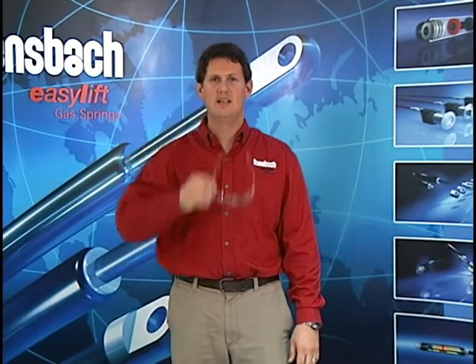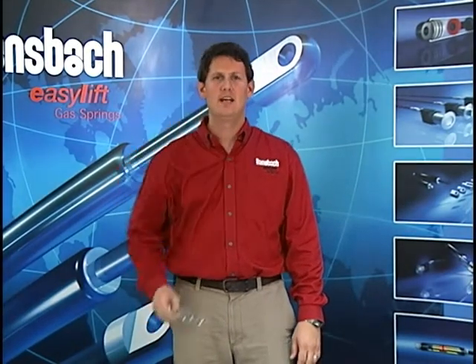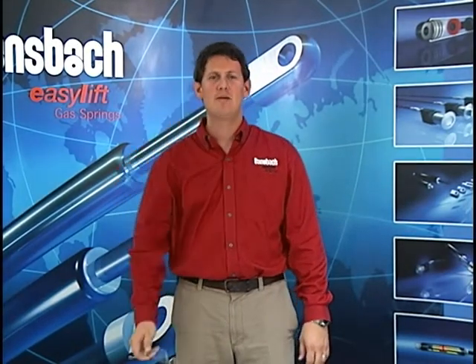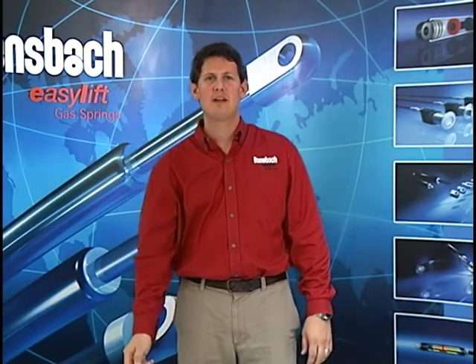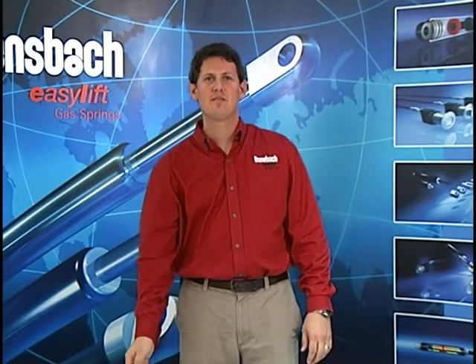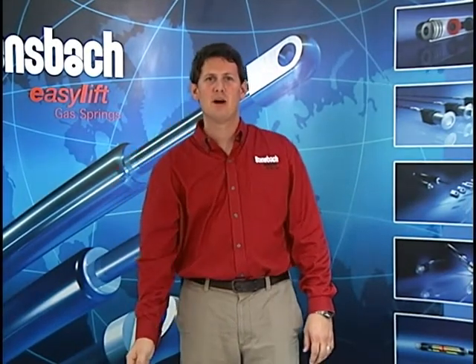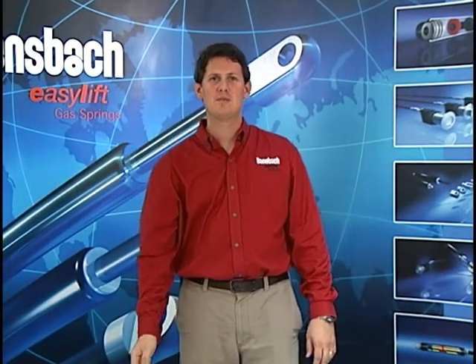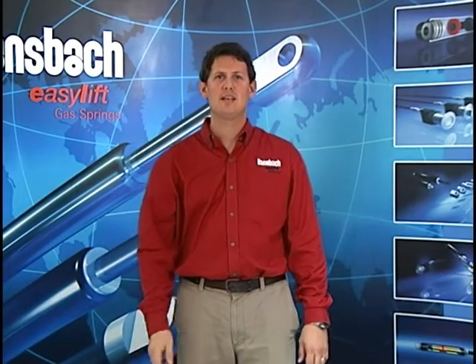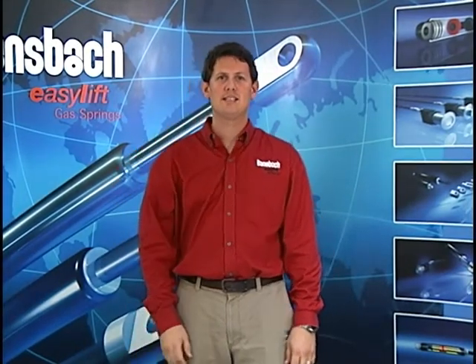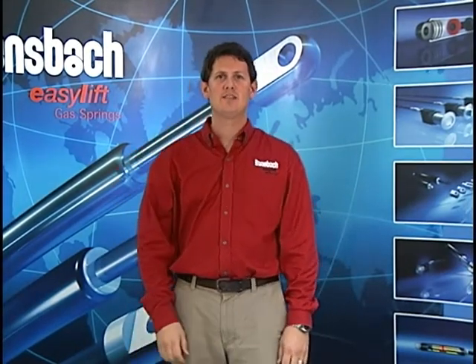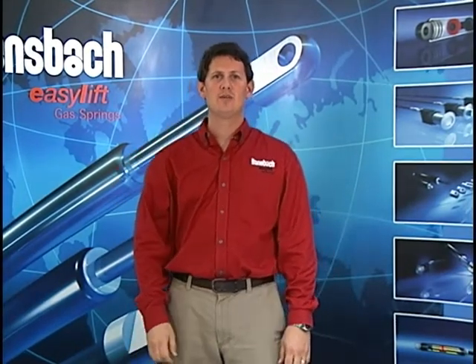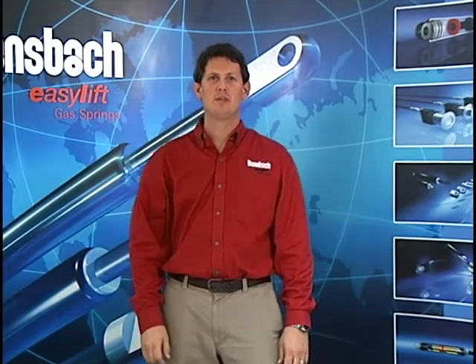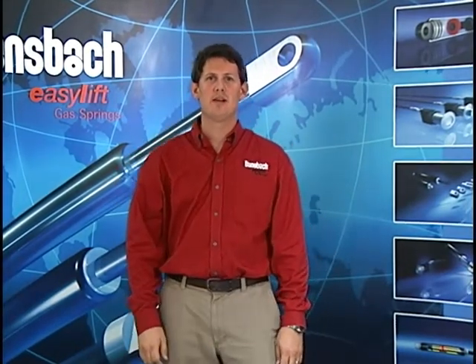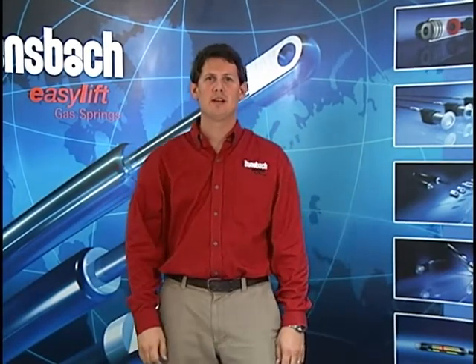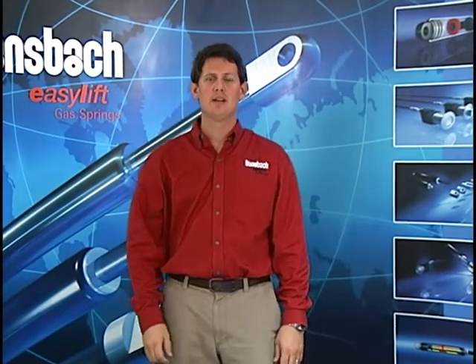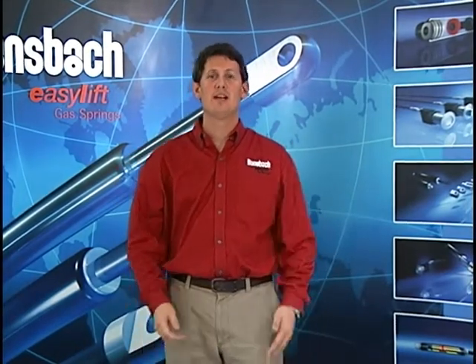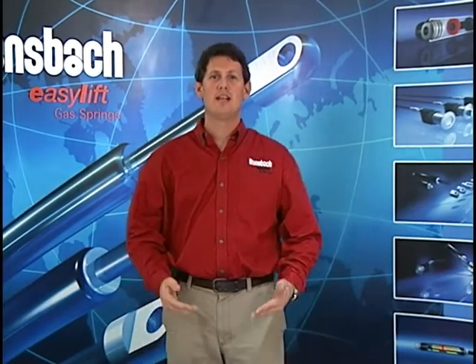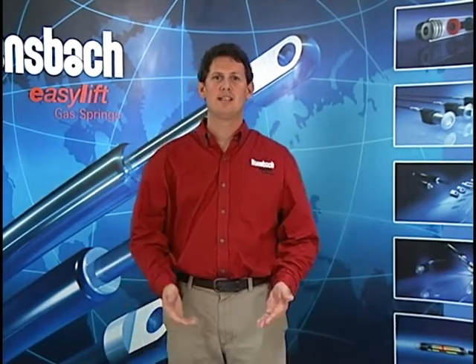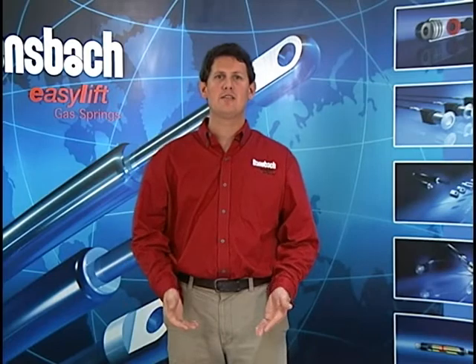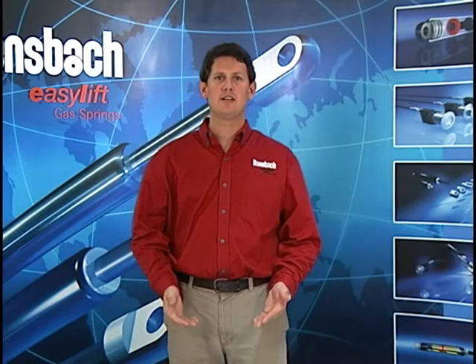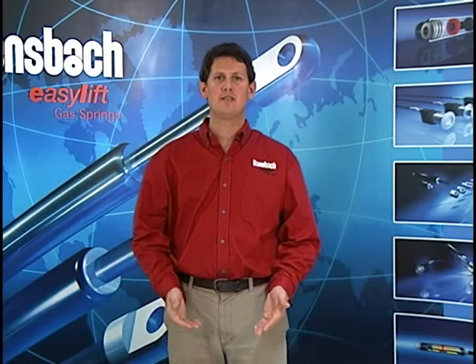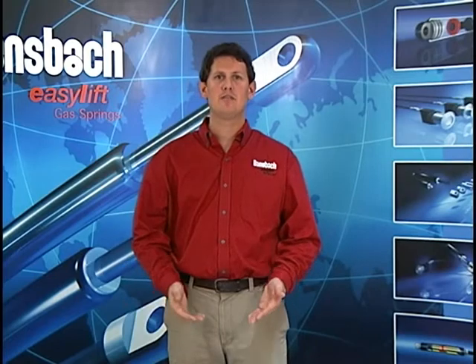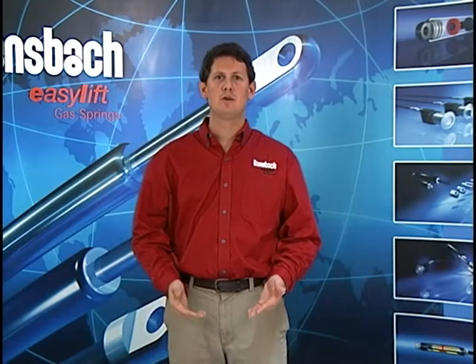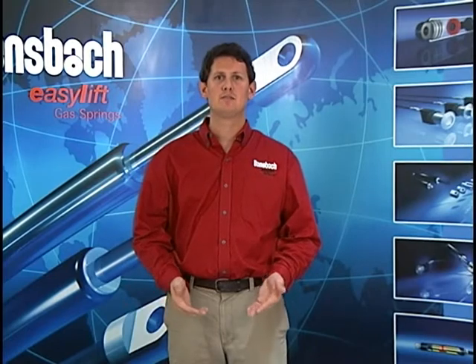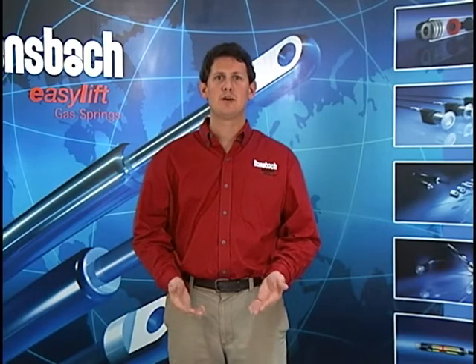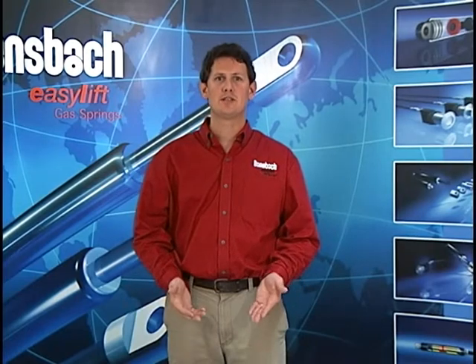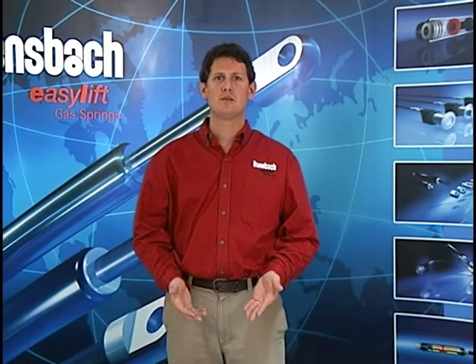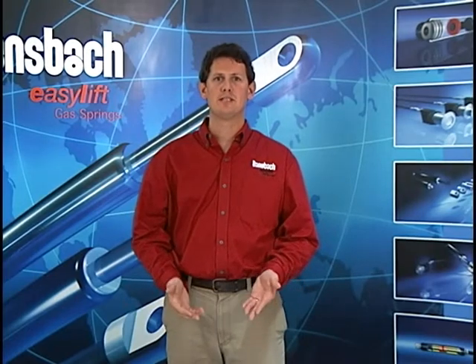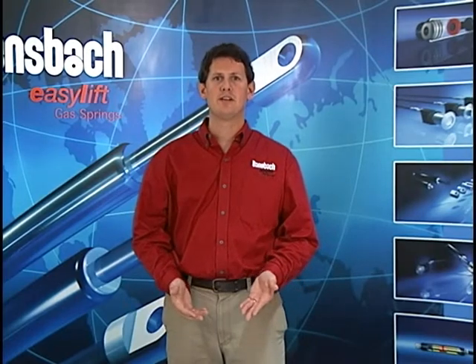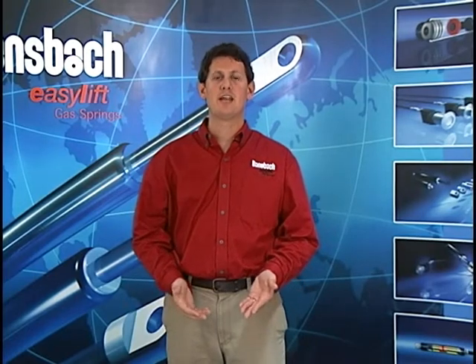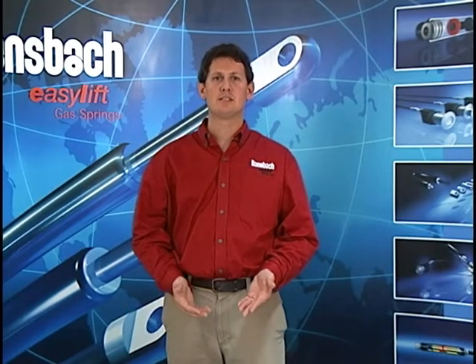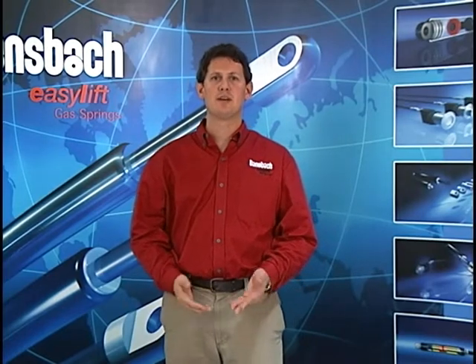I'm Mike from Bonsbach Easylift of North America, and that is how you effectively remove some pressure from a standard gas spring.